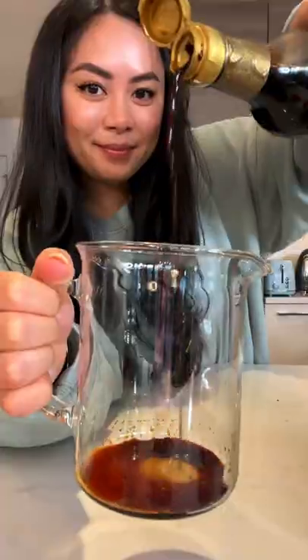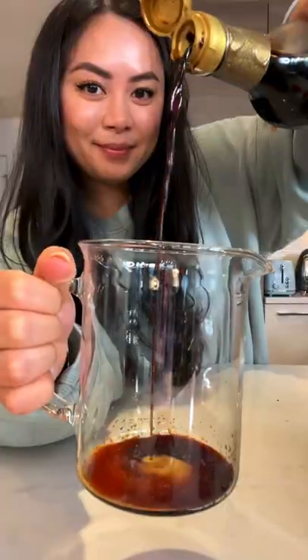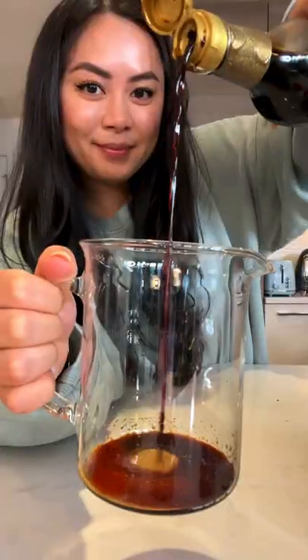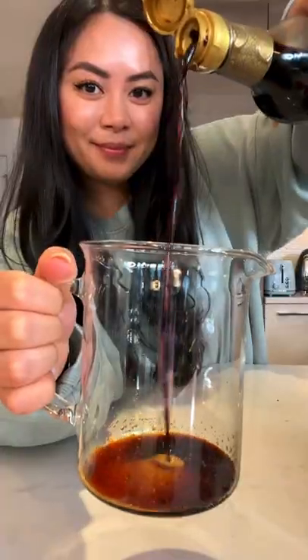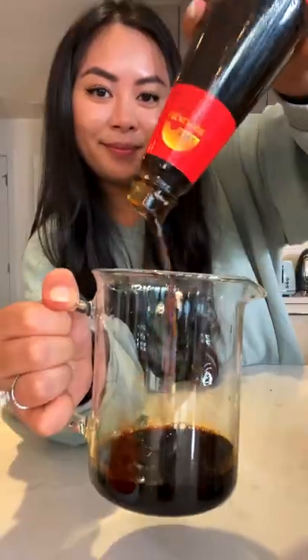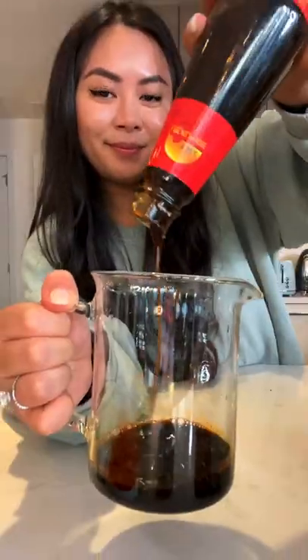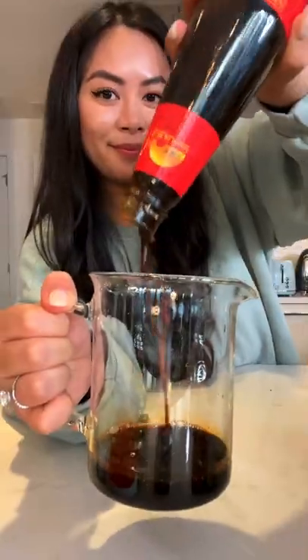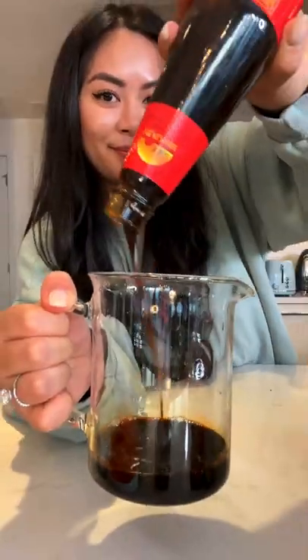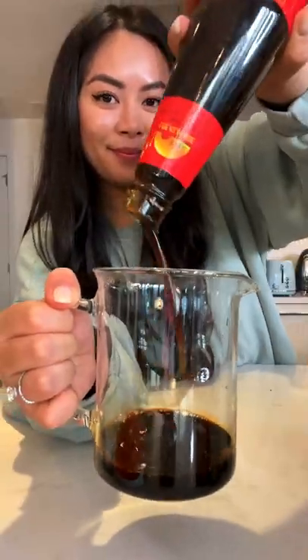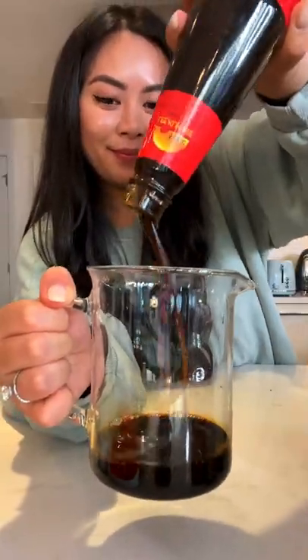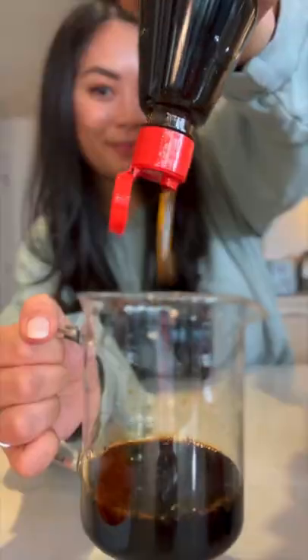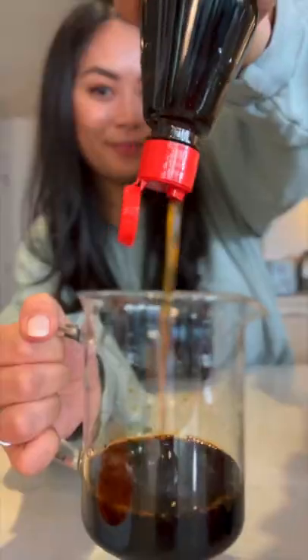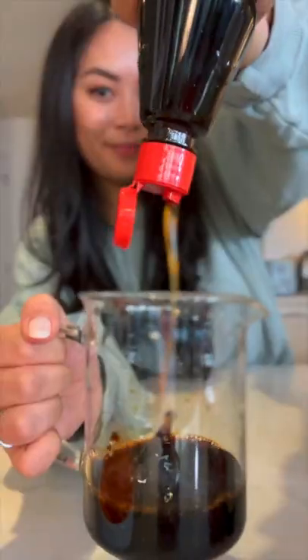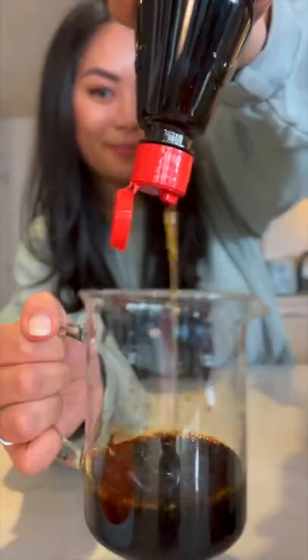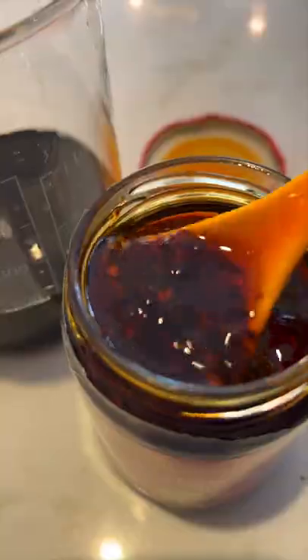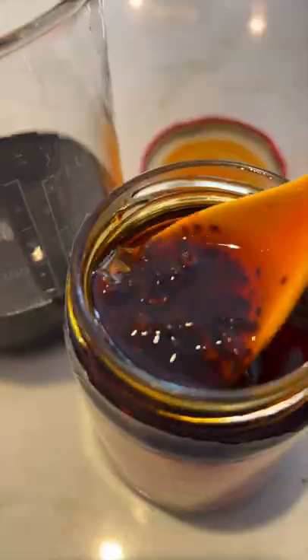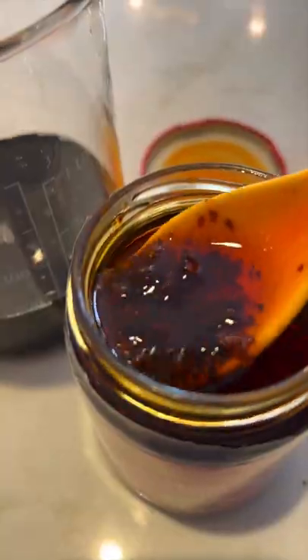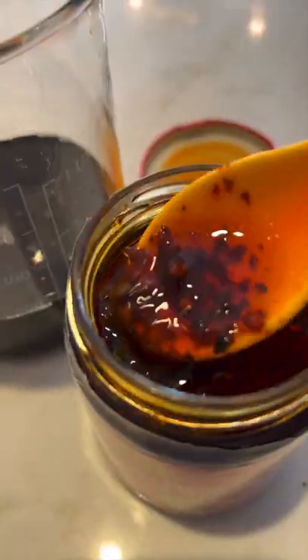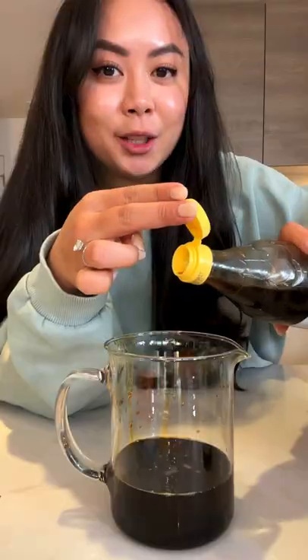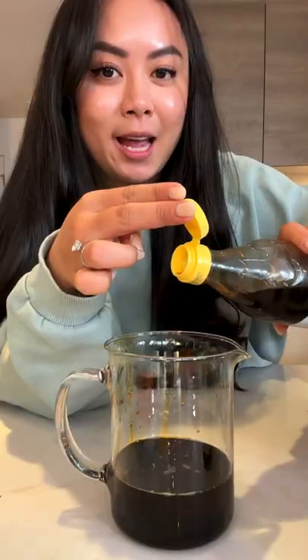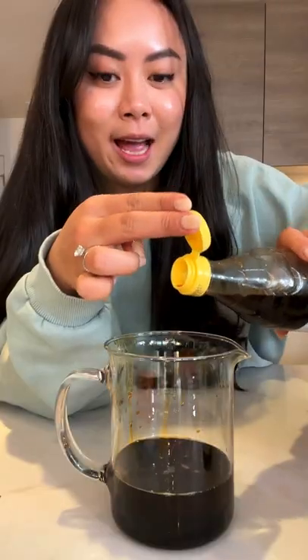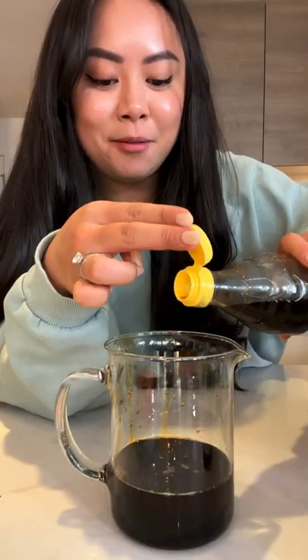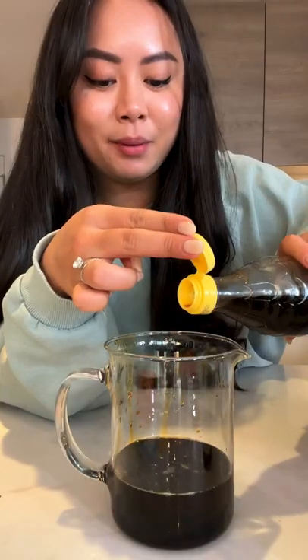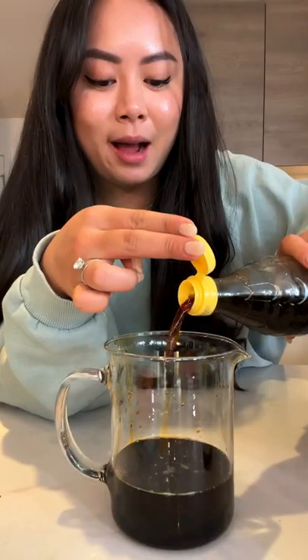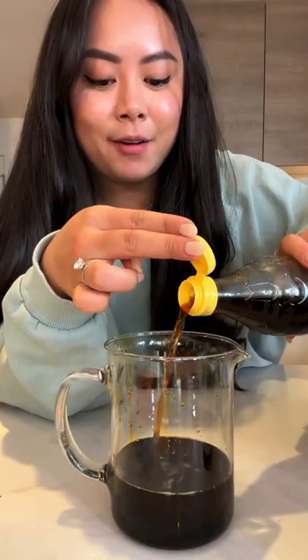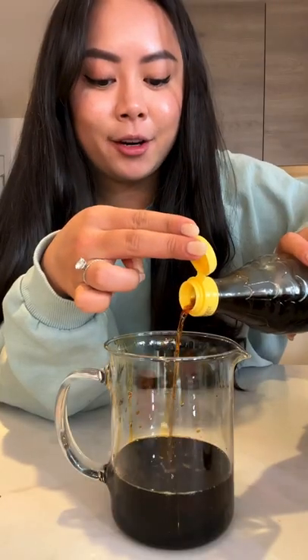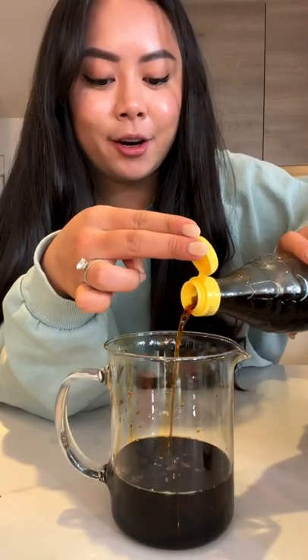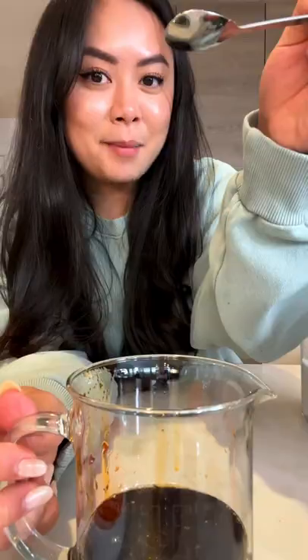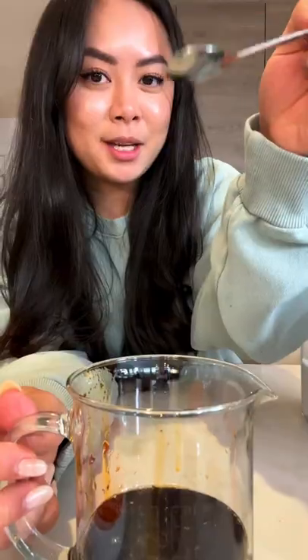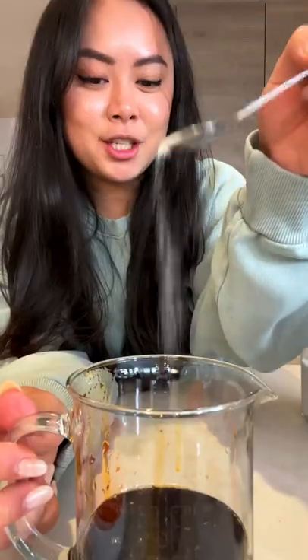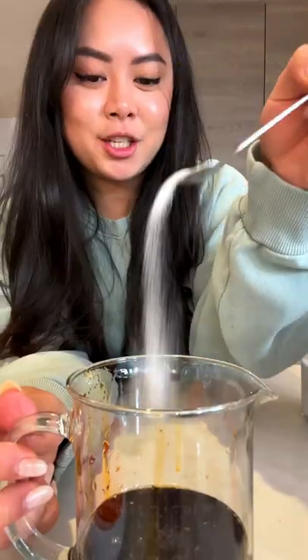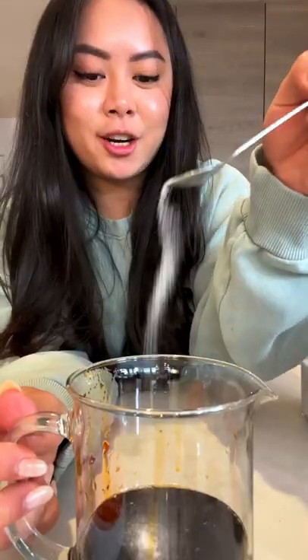Soy sauce, oyster flavor sauce, sesame oil, chili oil. Also gonna add in black vinegar, a pinch of sugar.